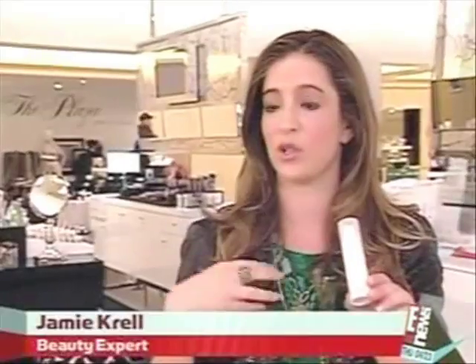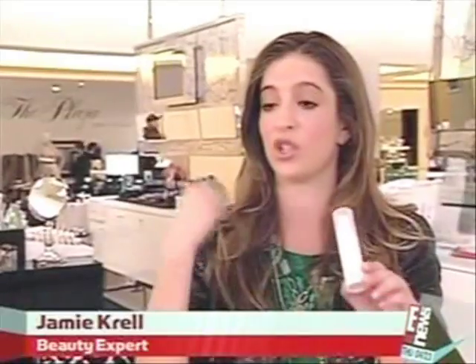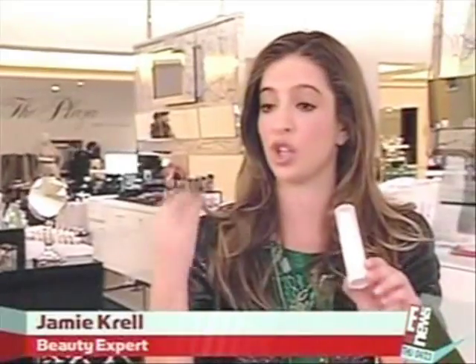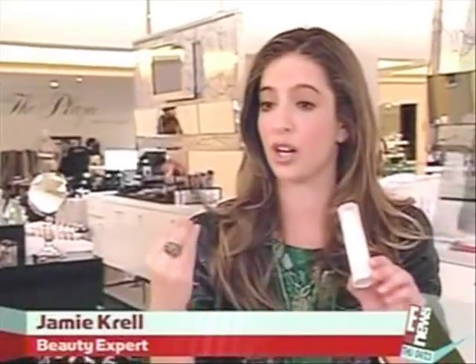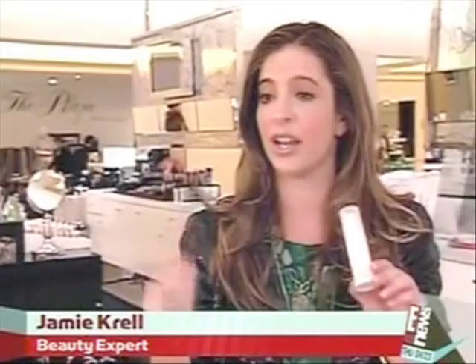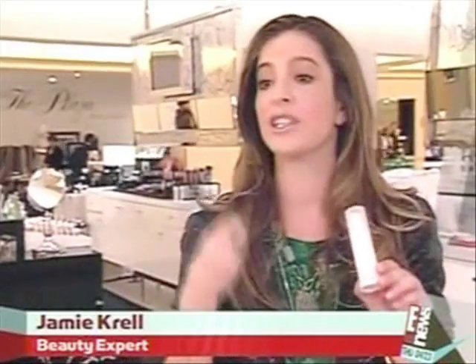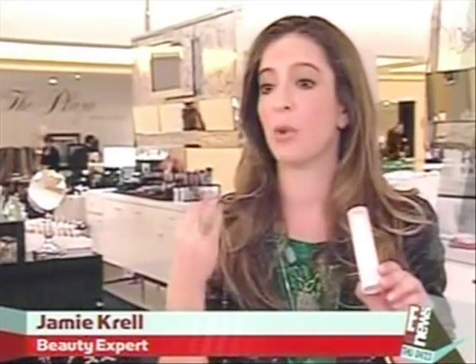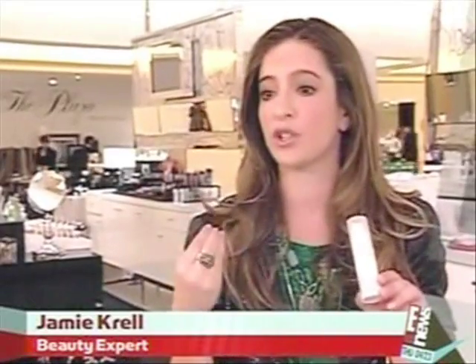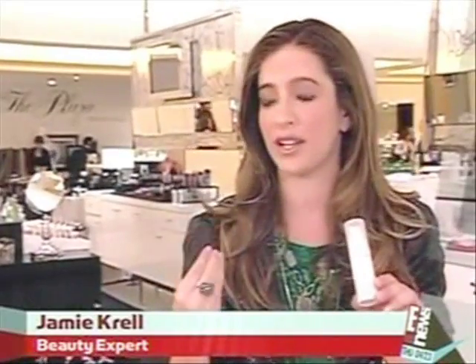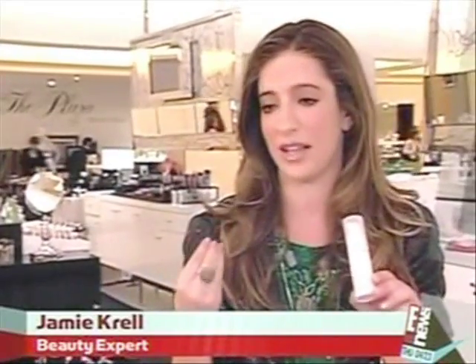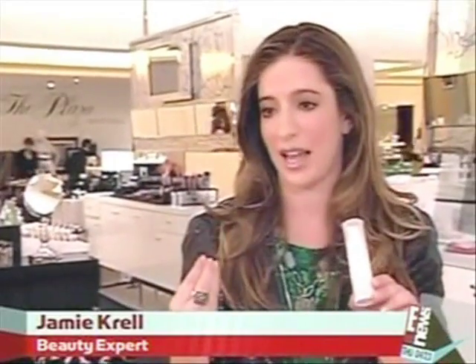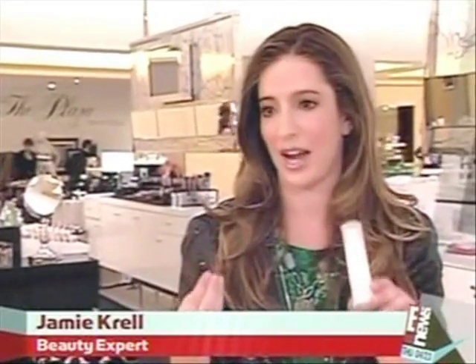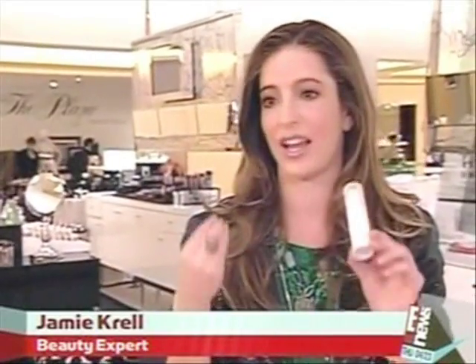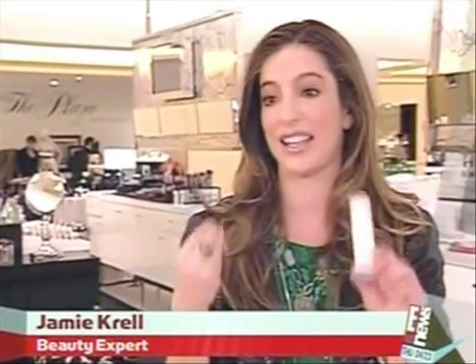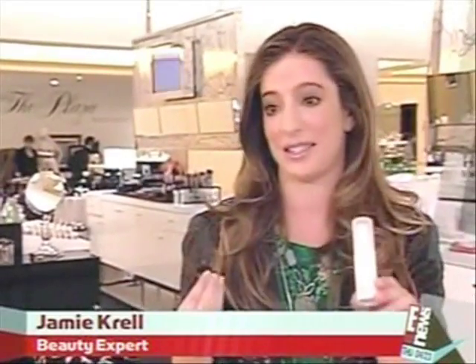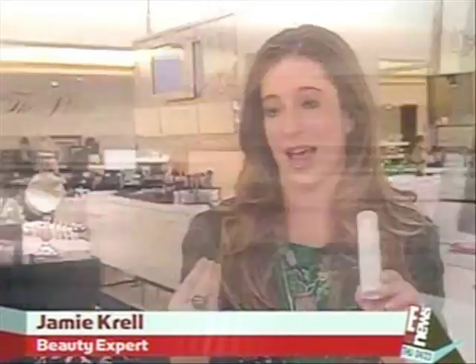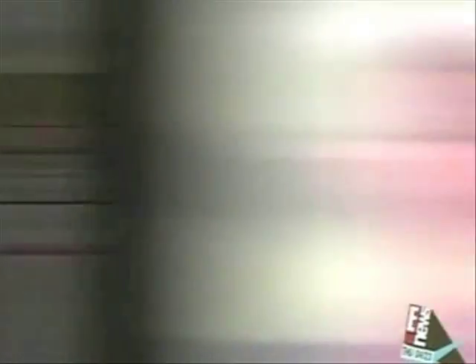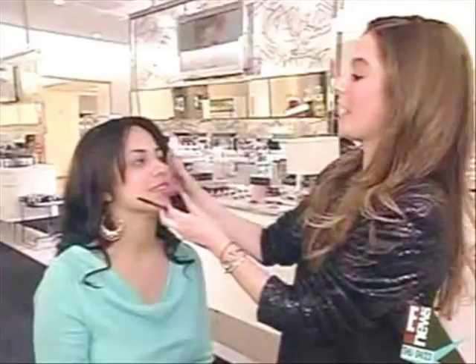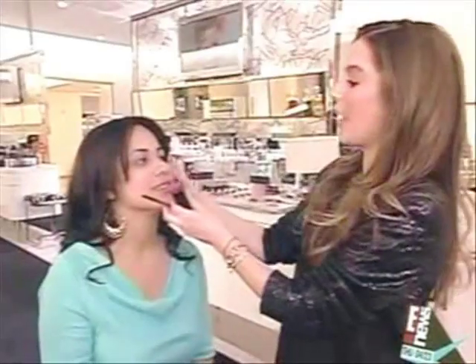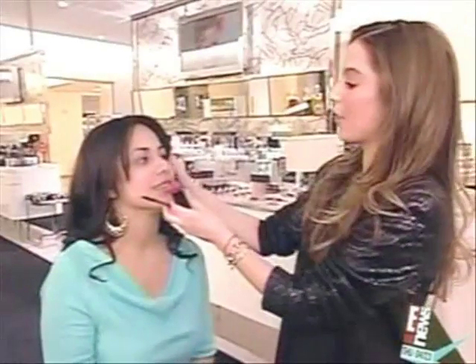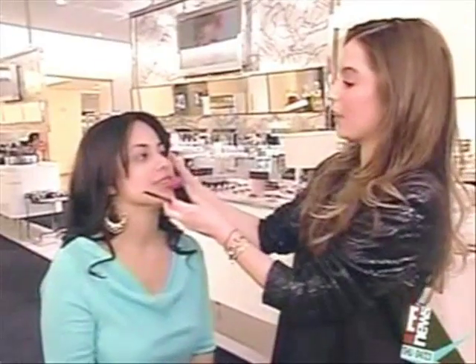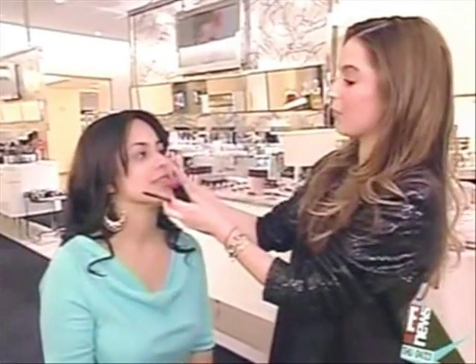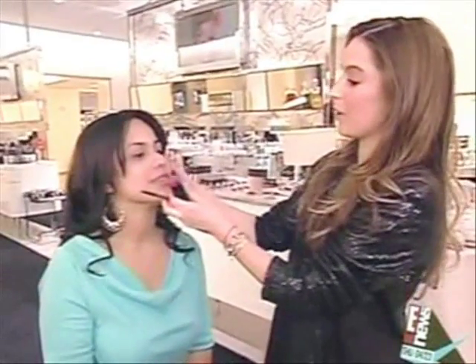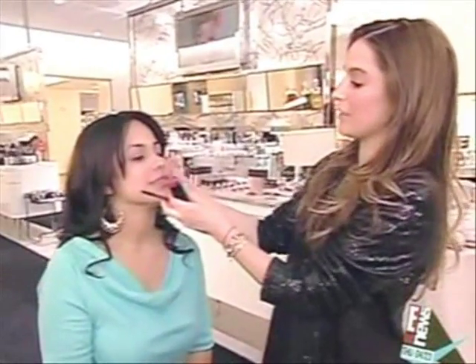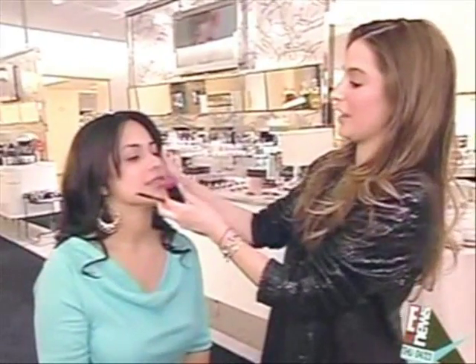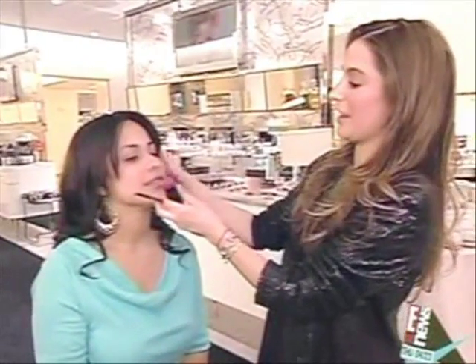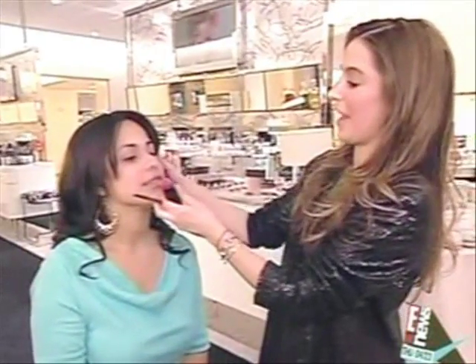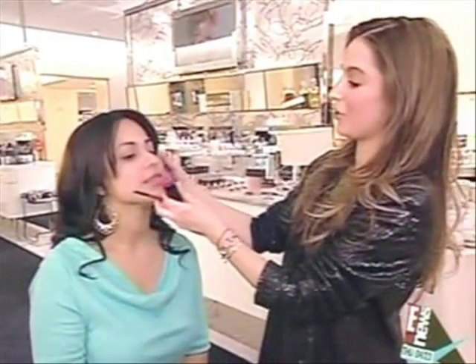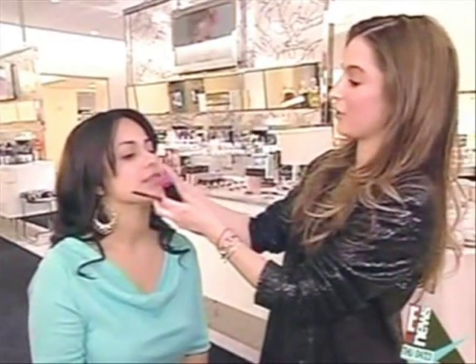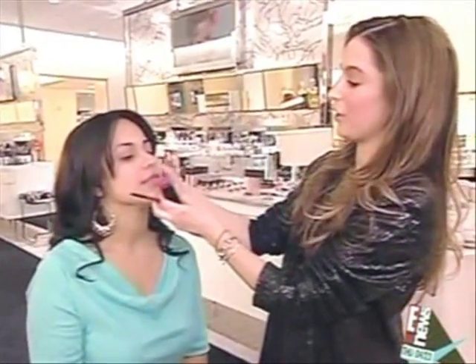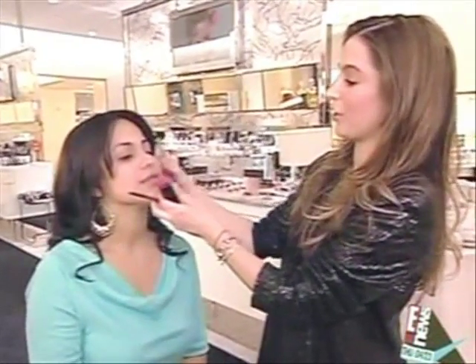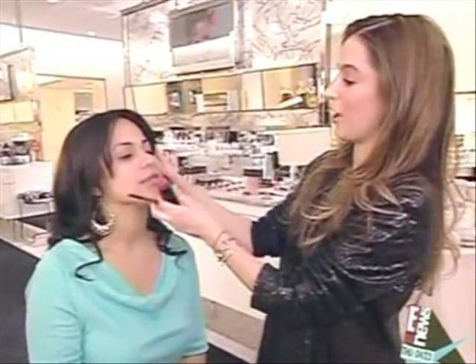It uses sugar to moisturize the eye area. That healthy, rosy, natural glow.